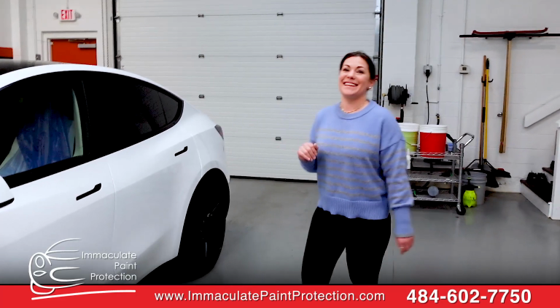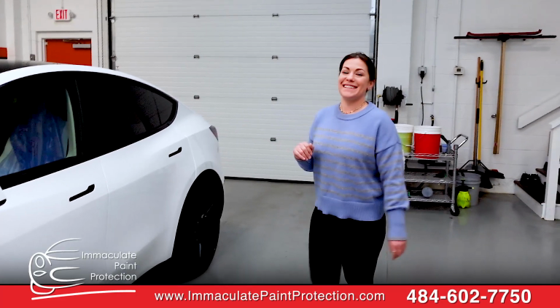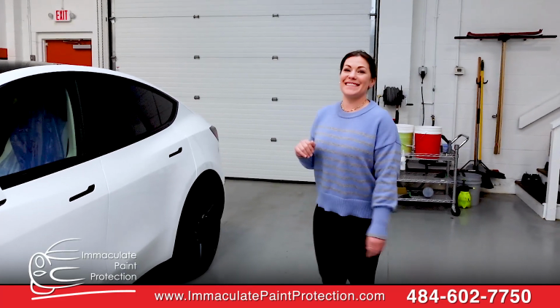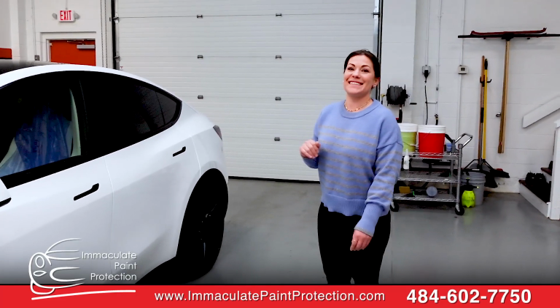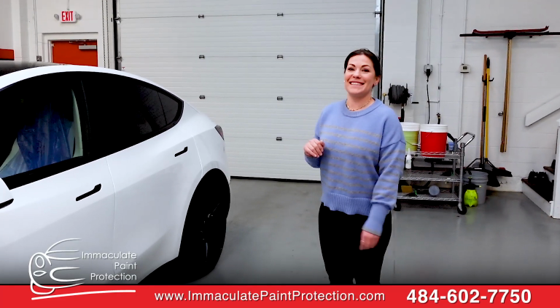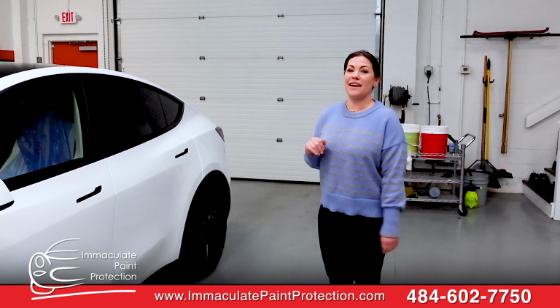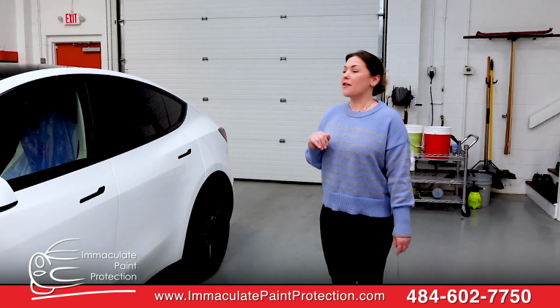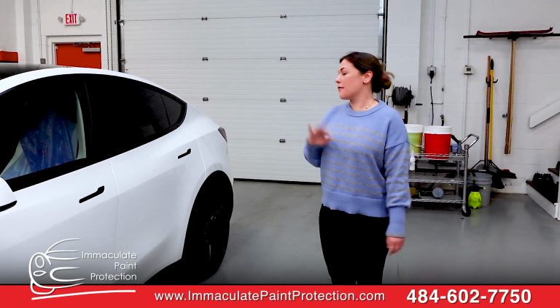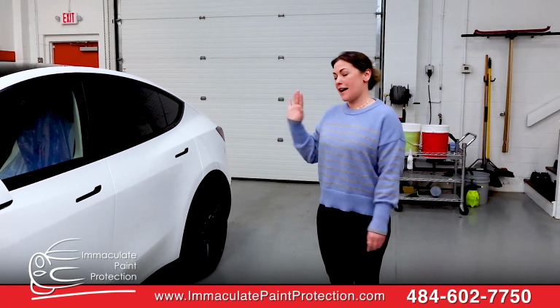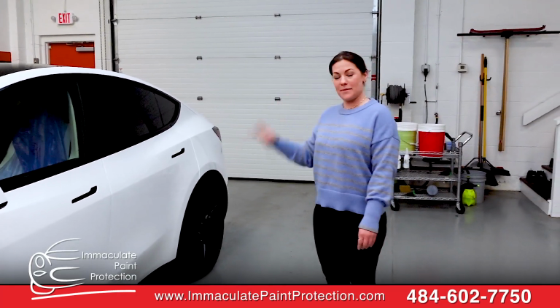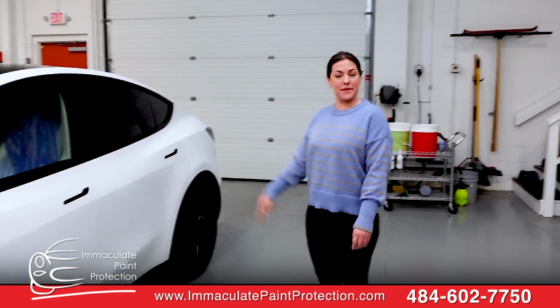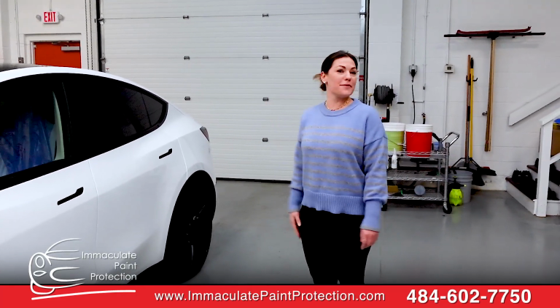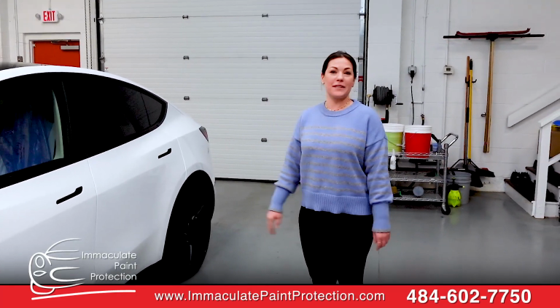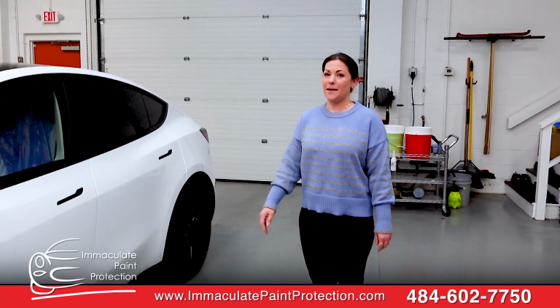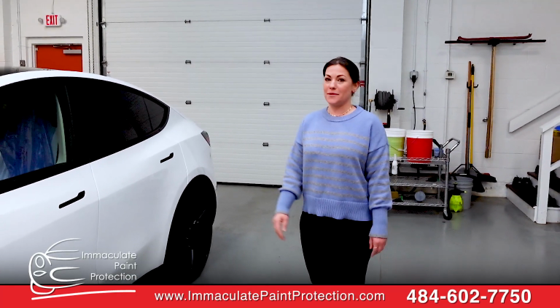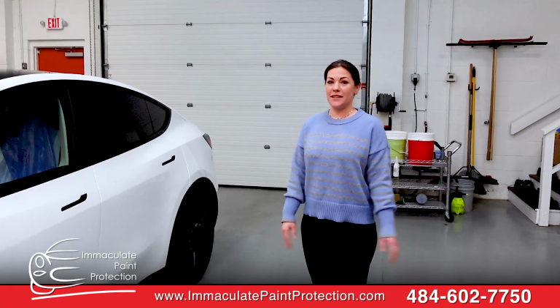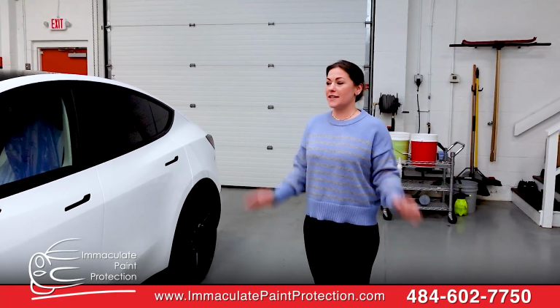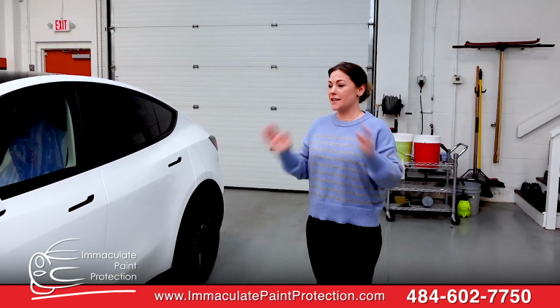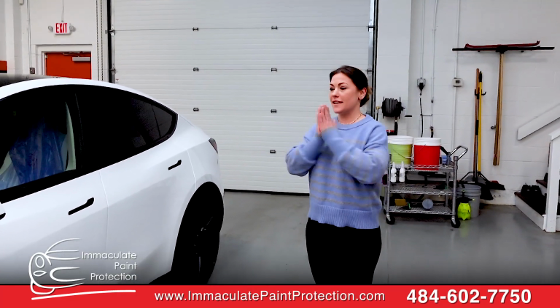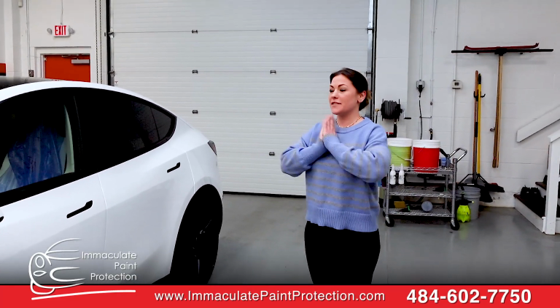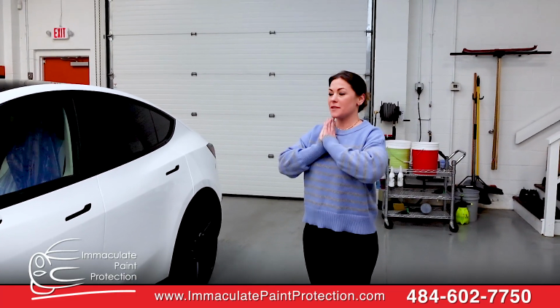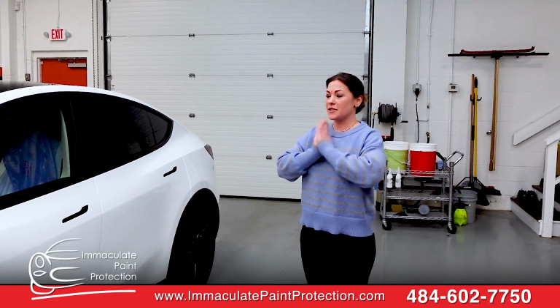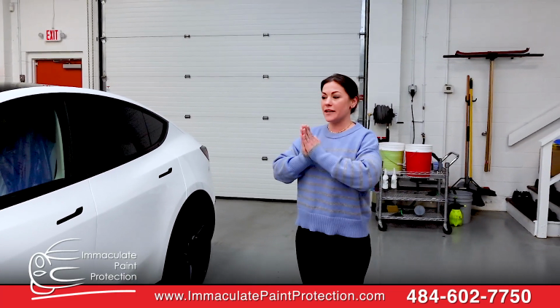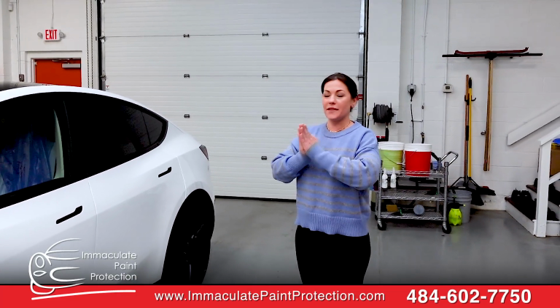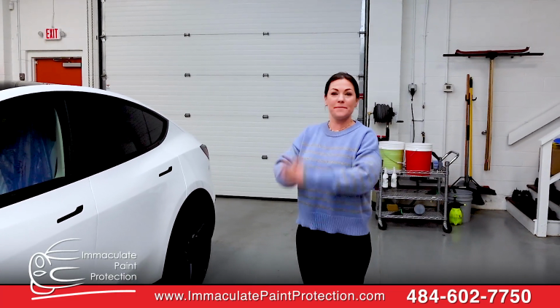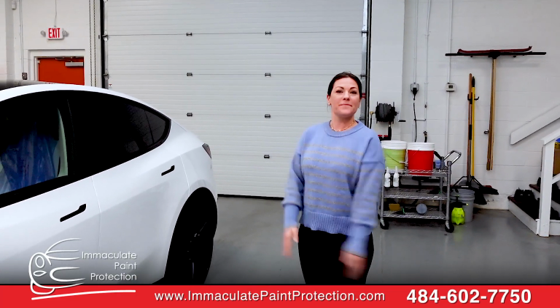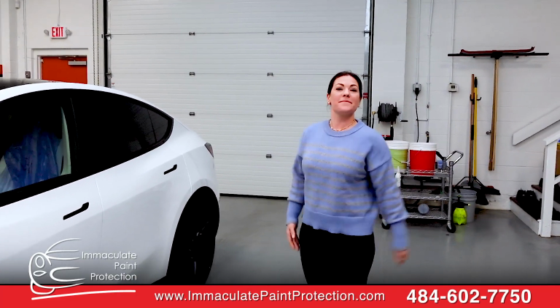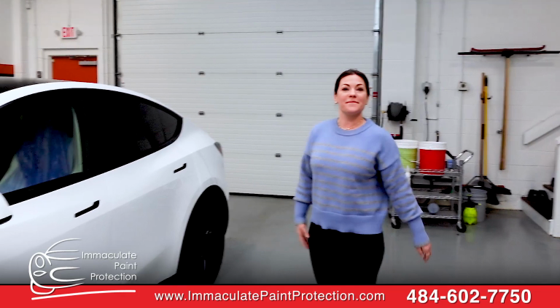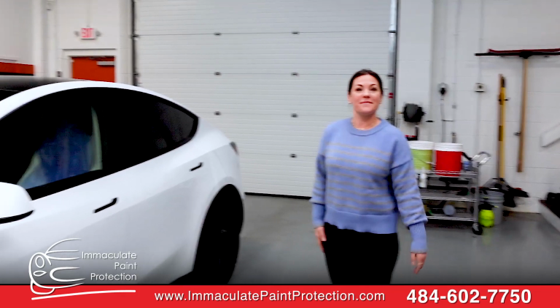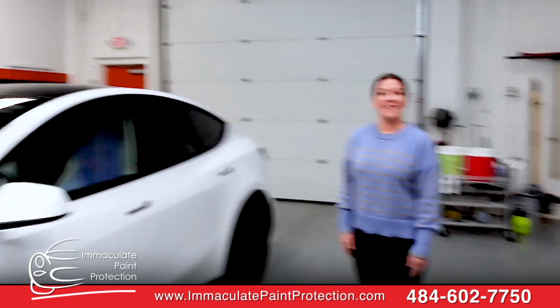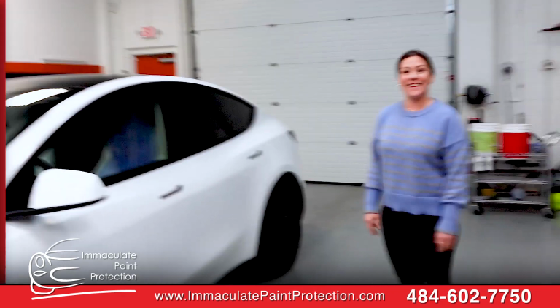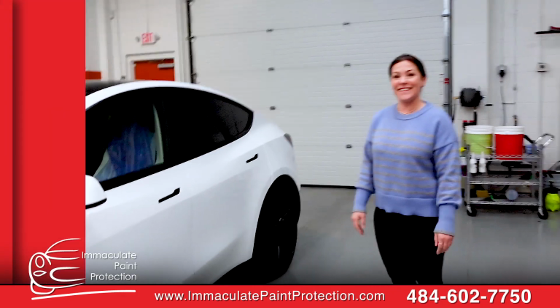Would you recommend Mac Lea Paint Protection? Absolutely, absolutely. Get it done and just come straight here. Thank you. Thank you.